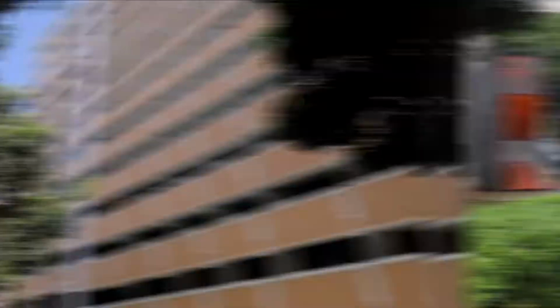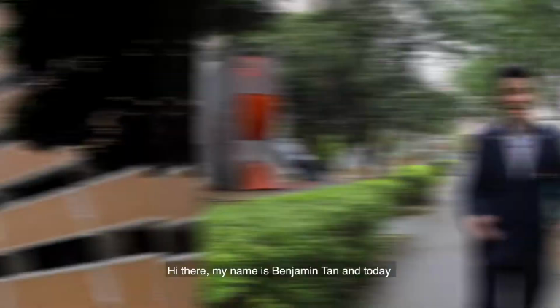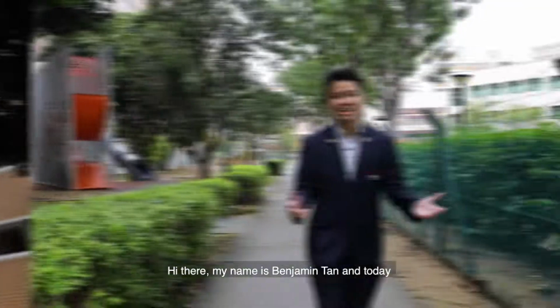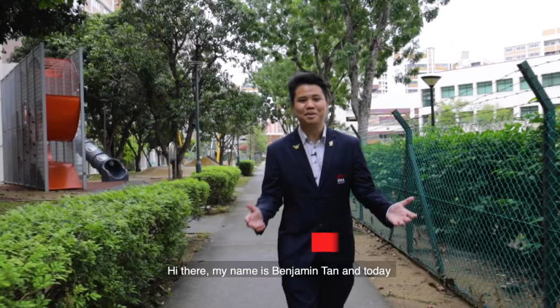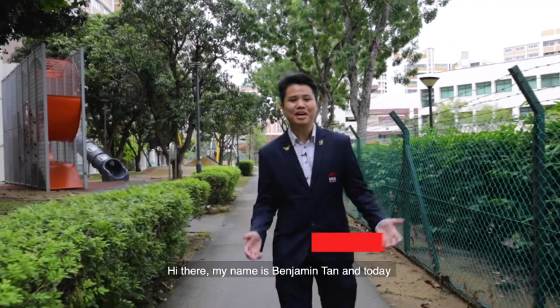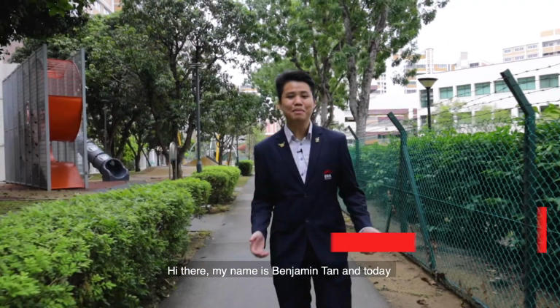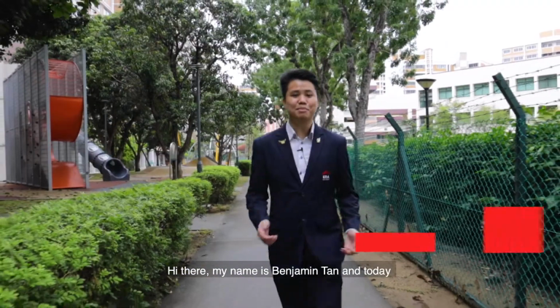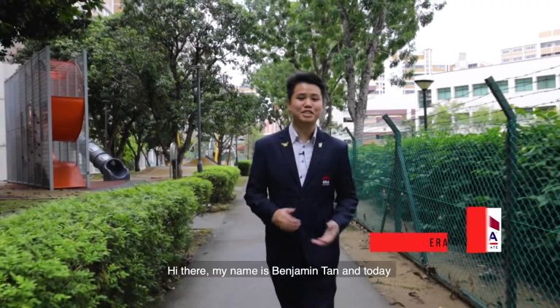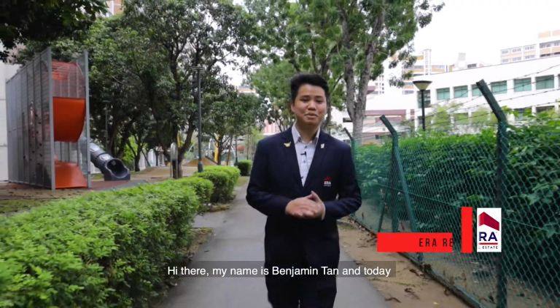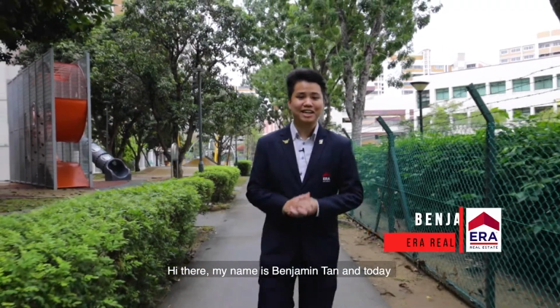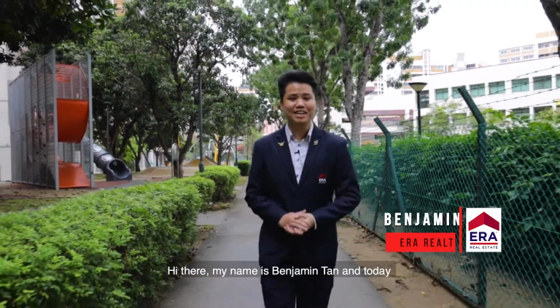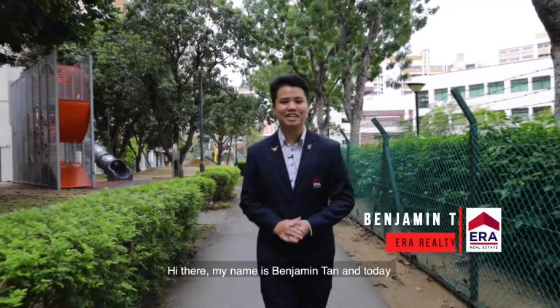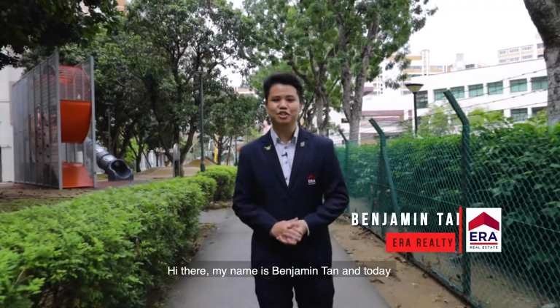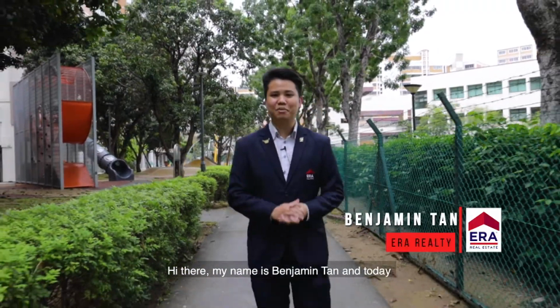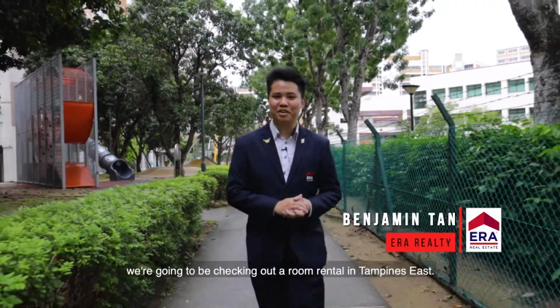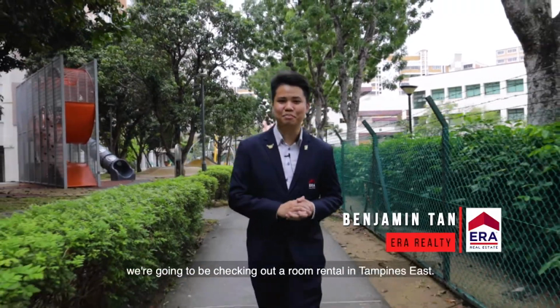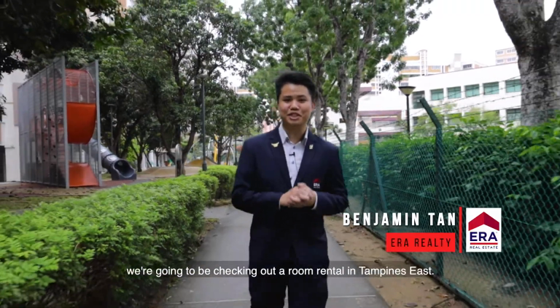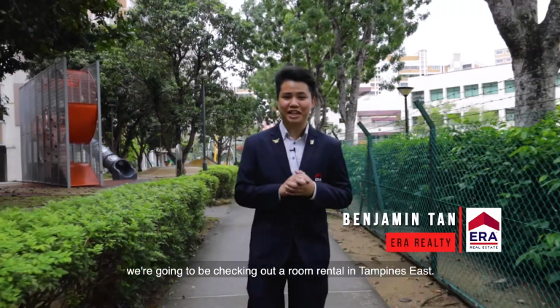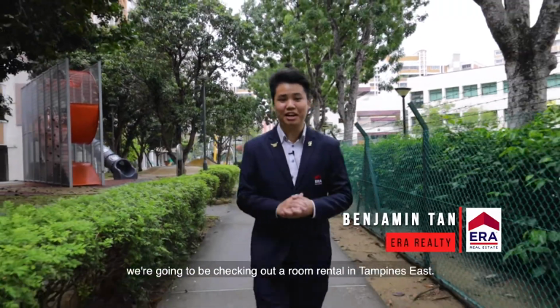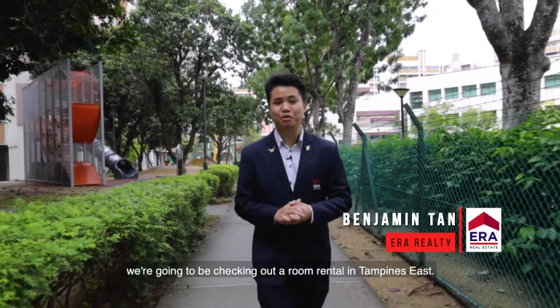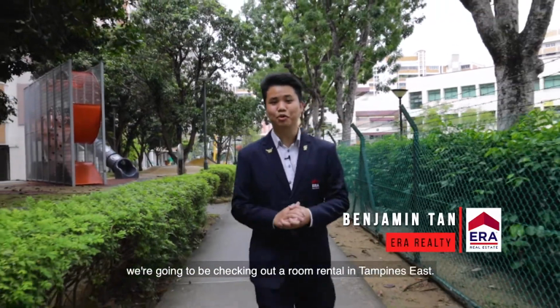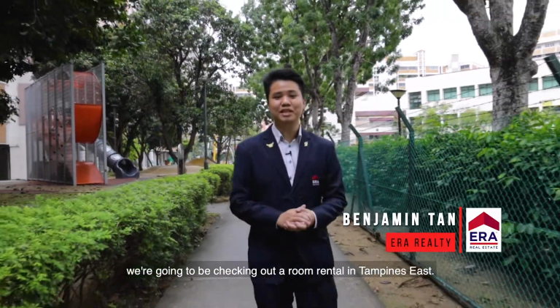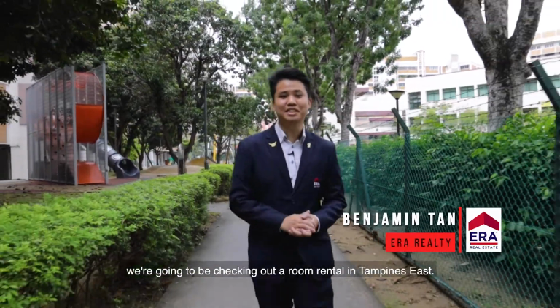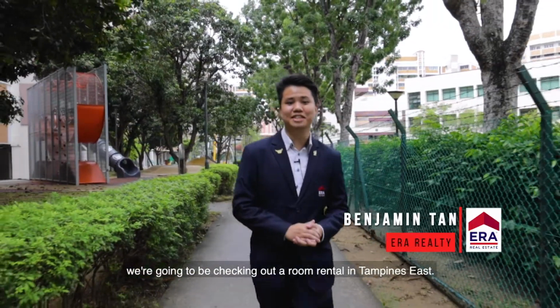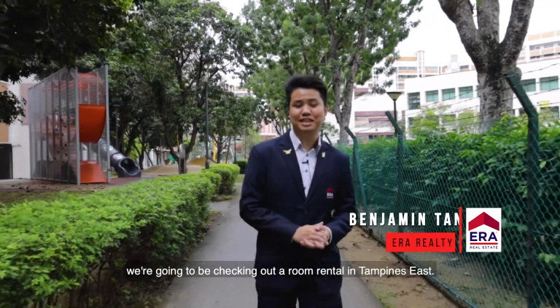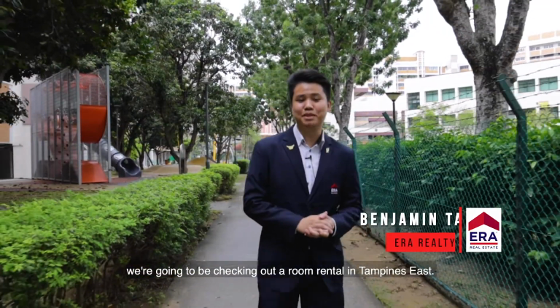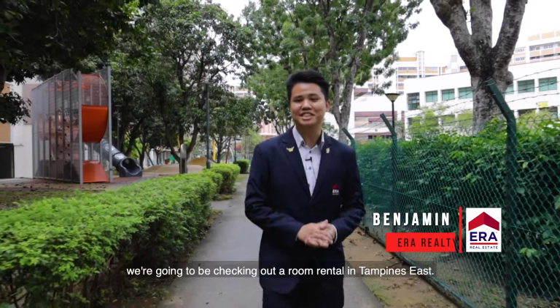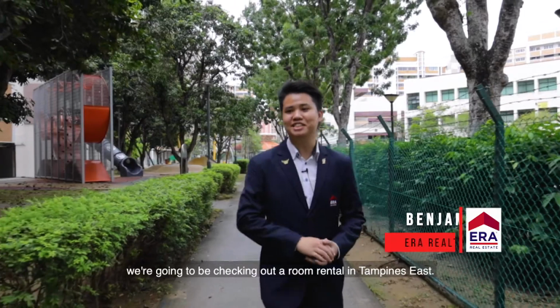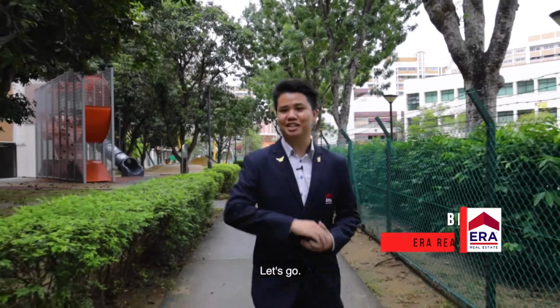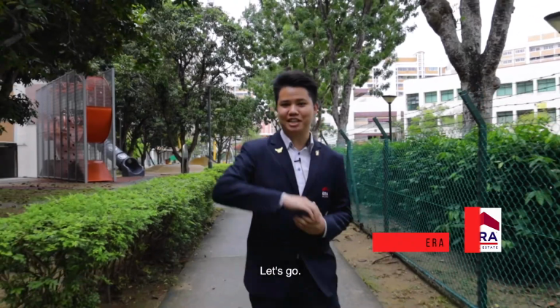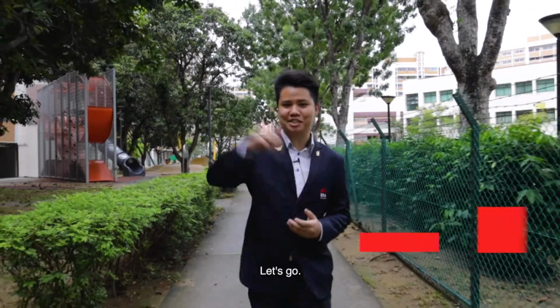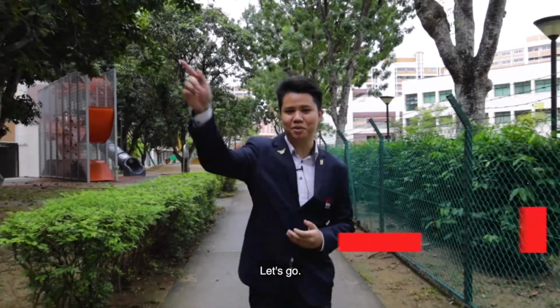Hi there, my name is Benjamin Tan and today we're going to be checking out a room rental in Tampines East. Let's go.